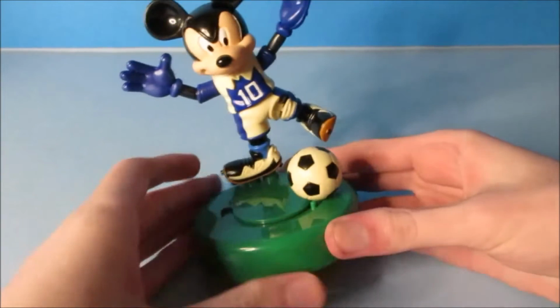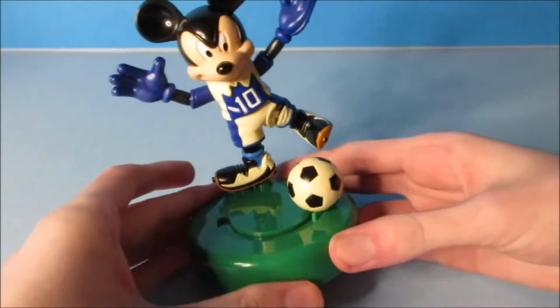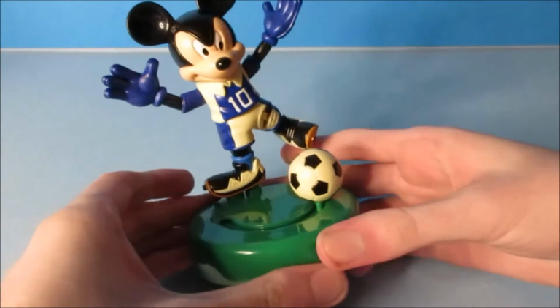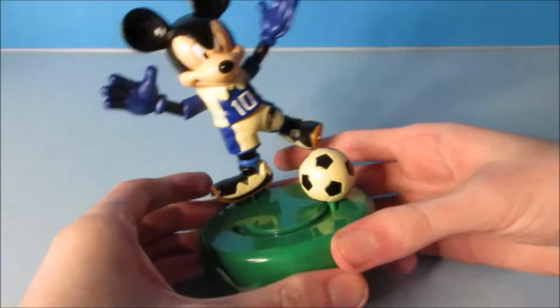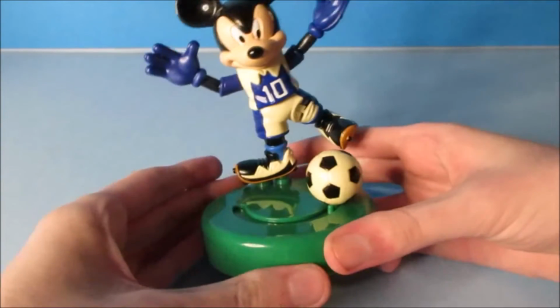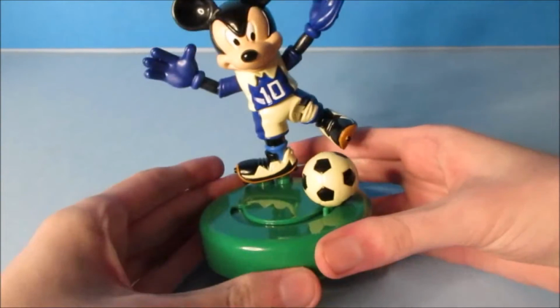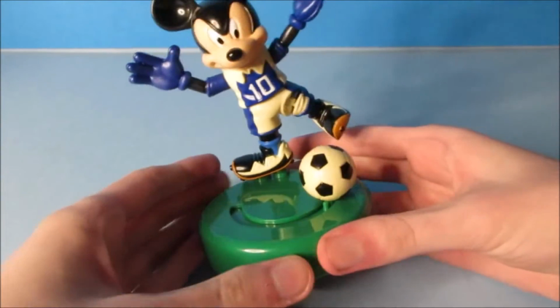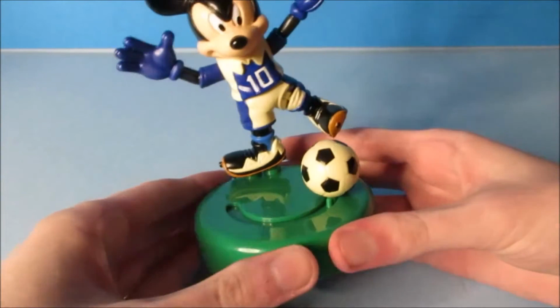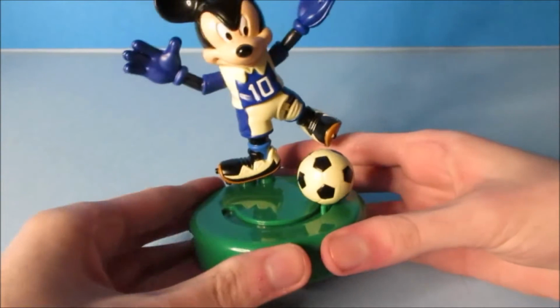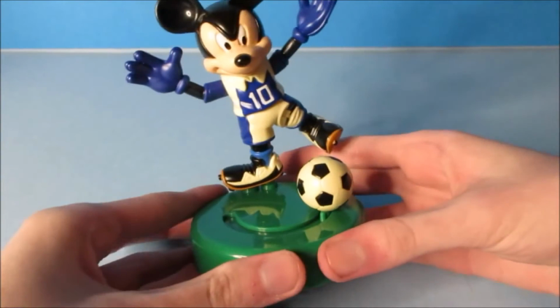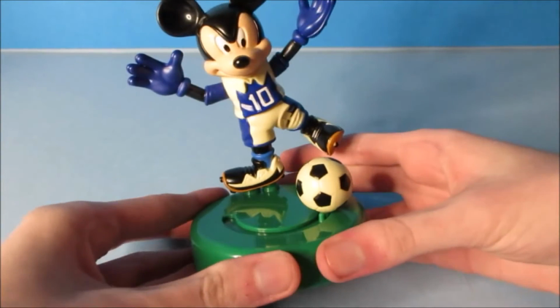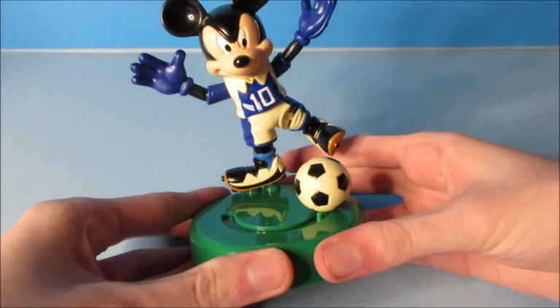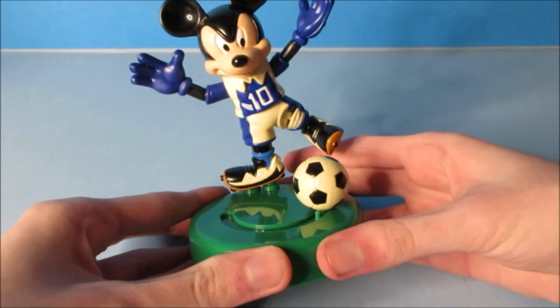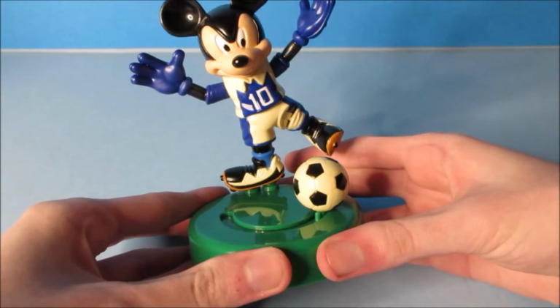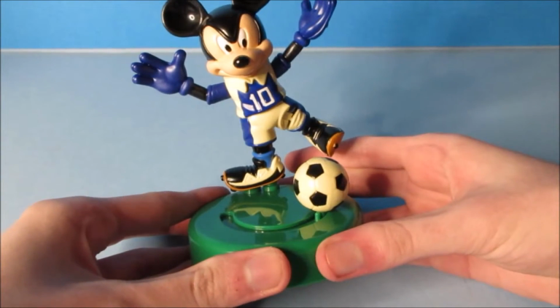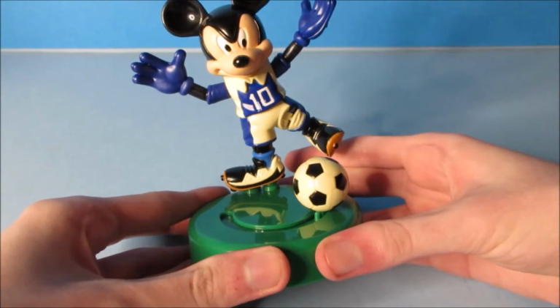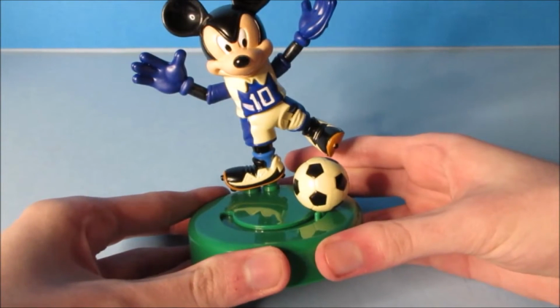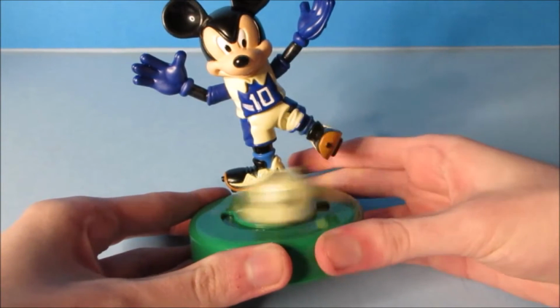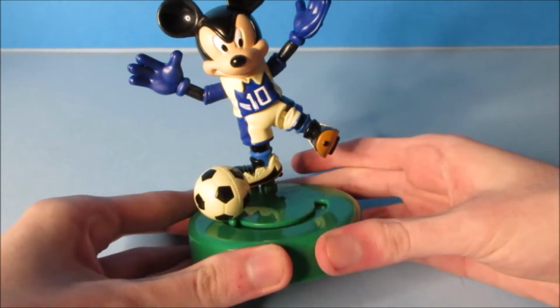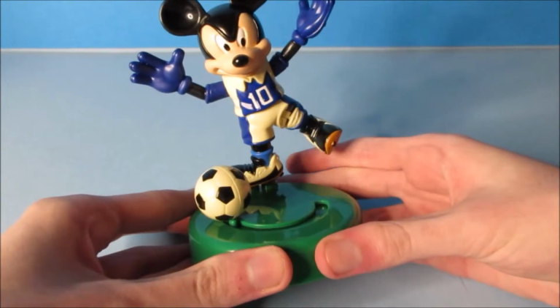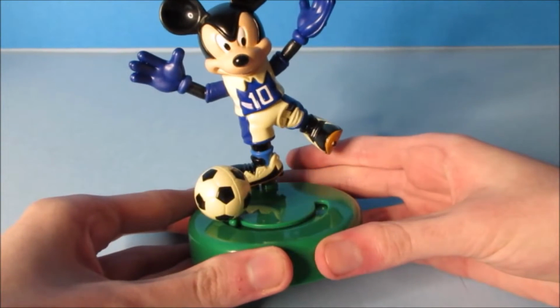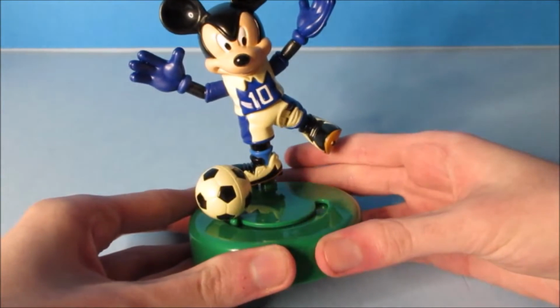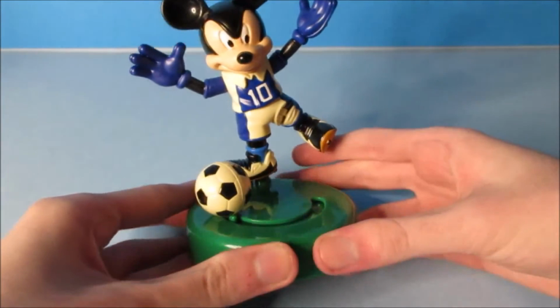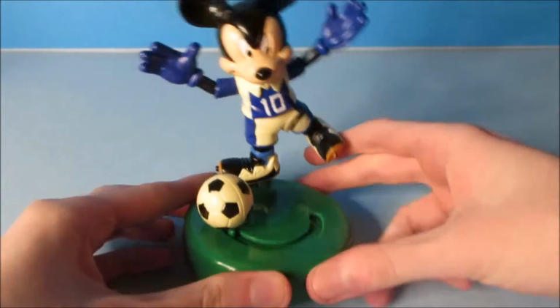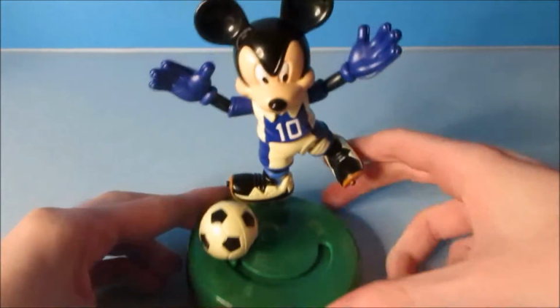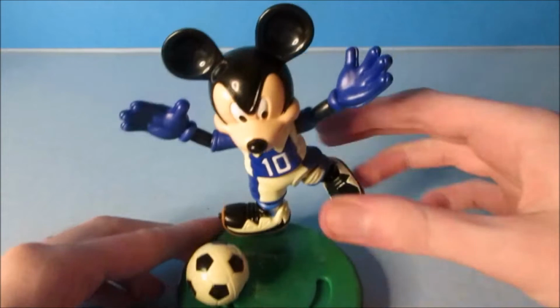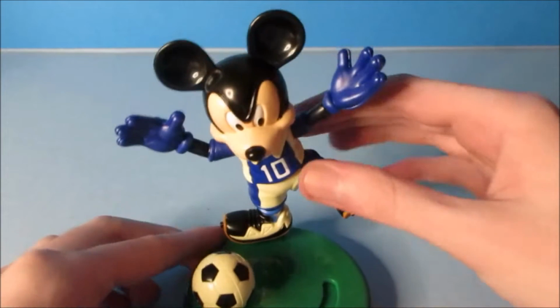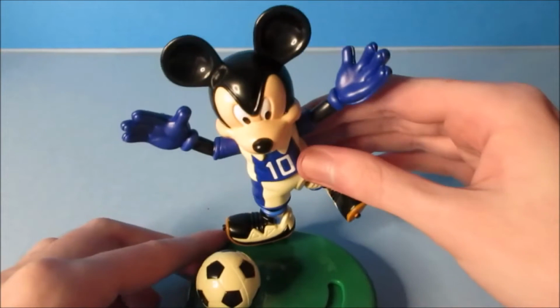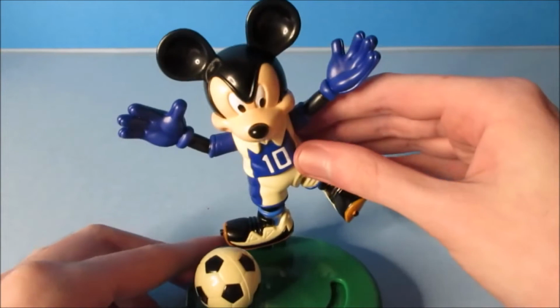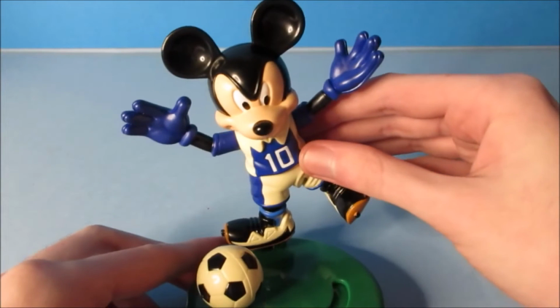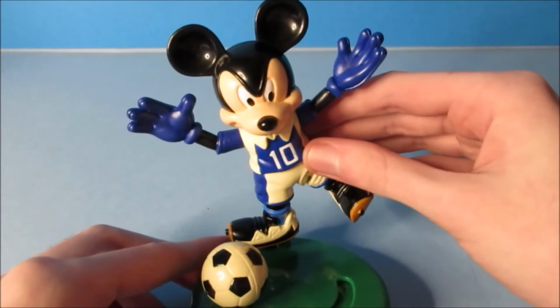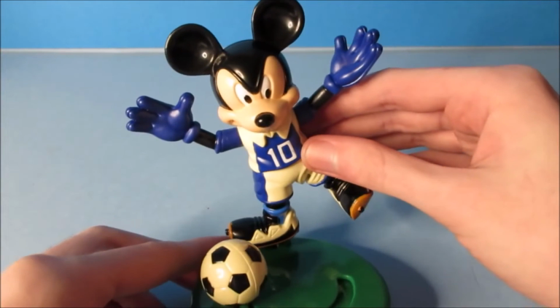Now this one's so cool! We're going to do this one more time. Now this one's so cool.